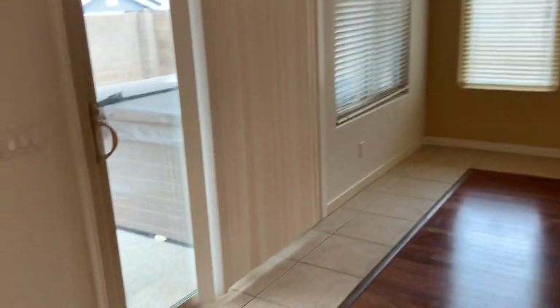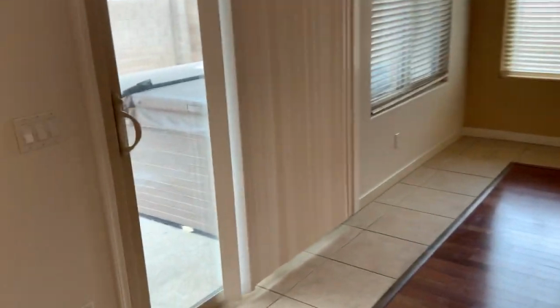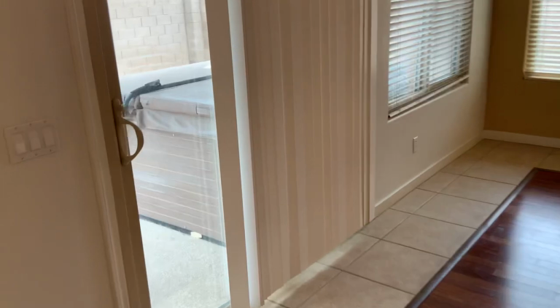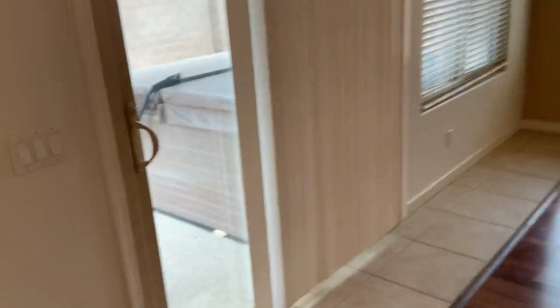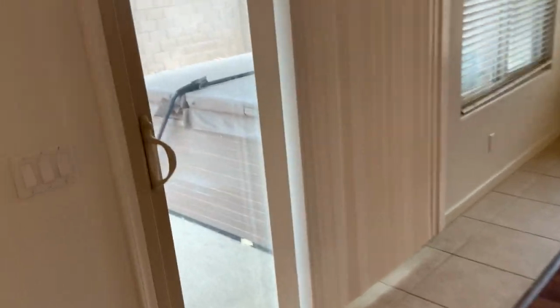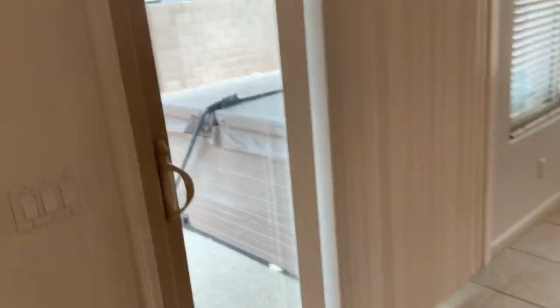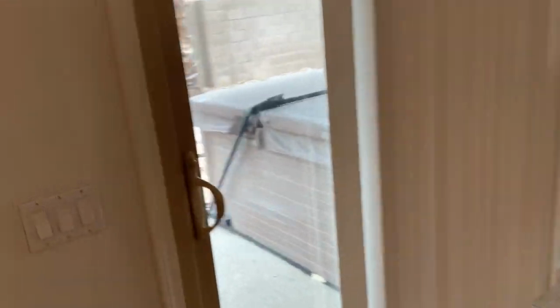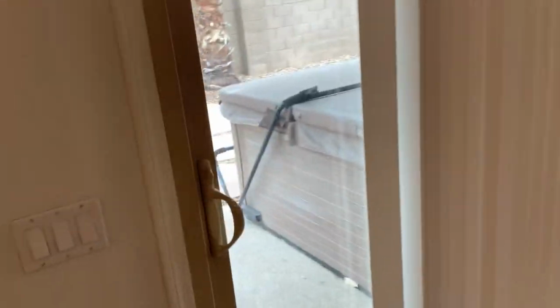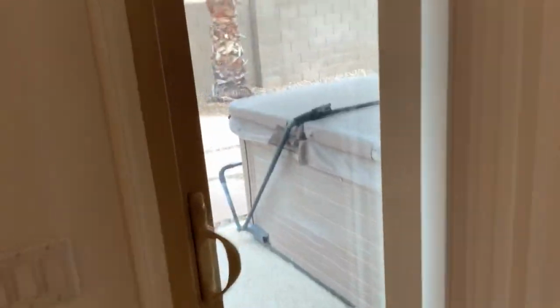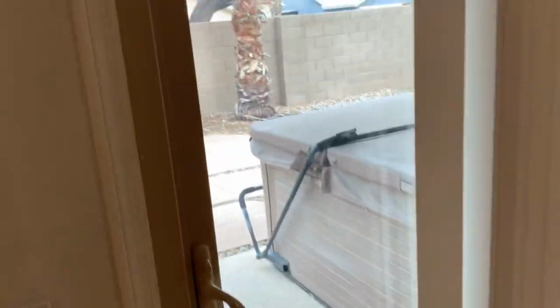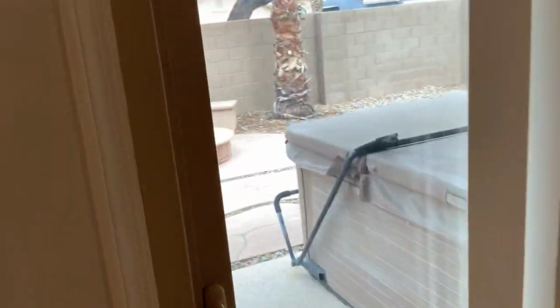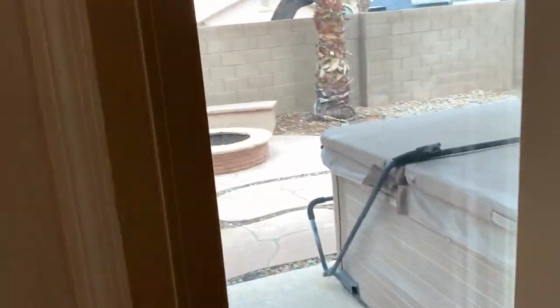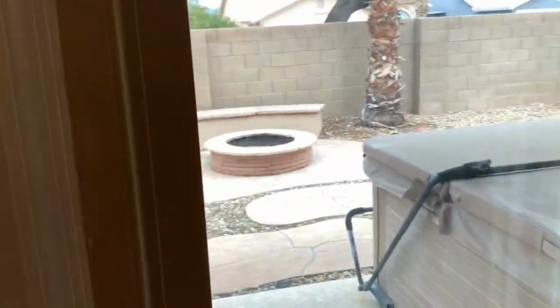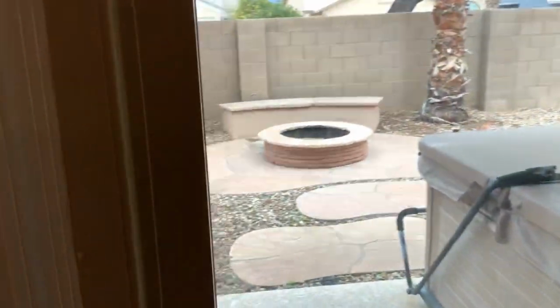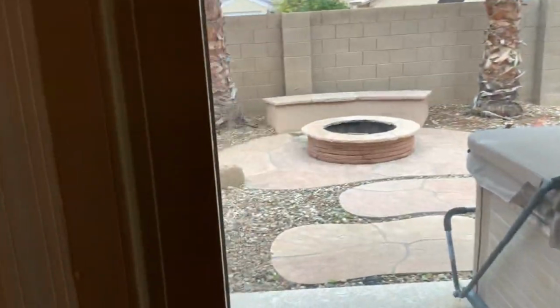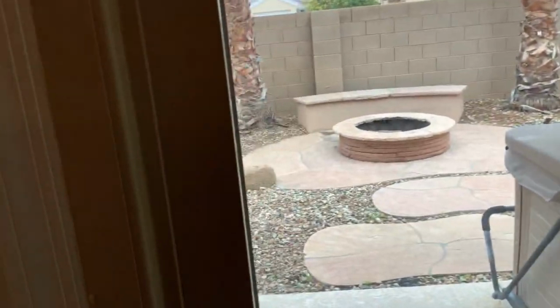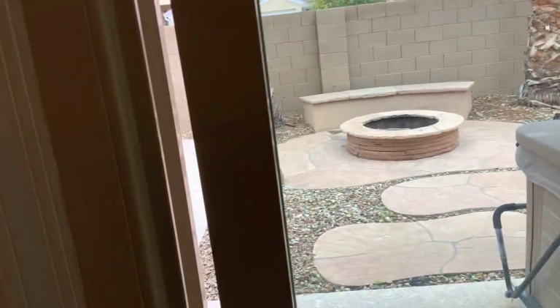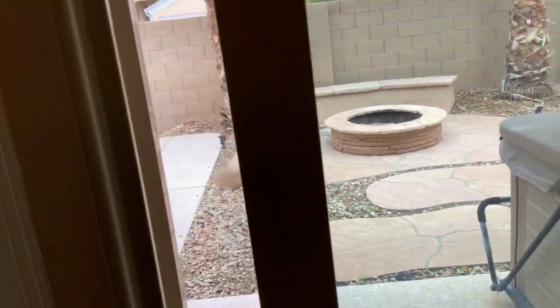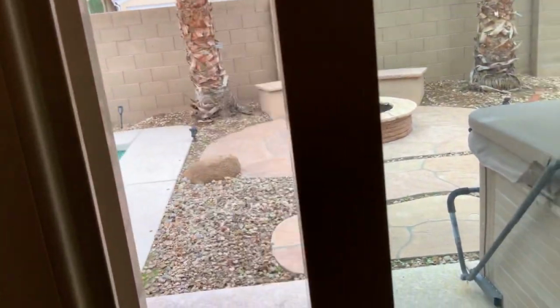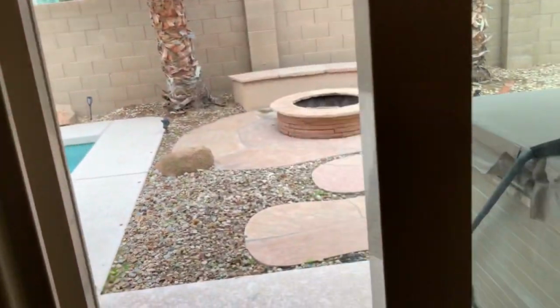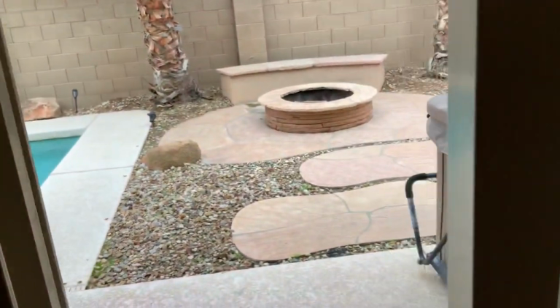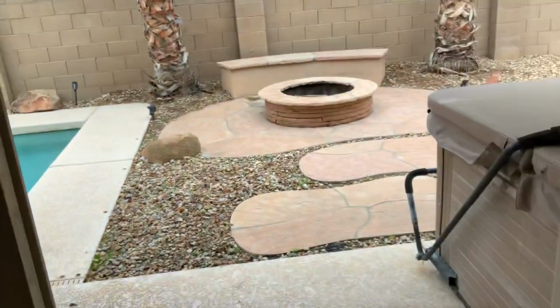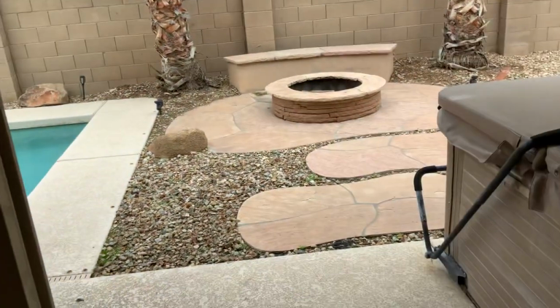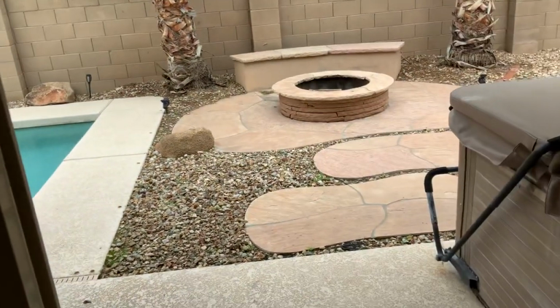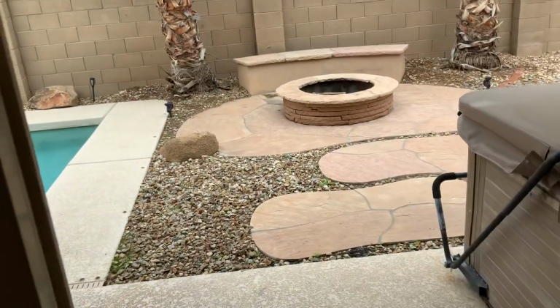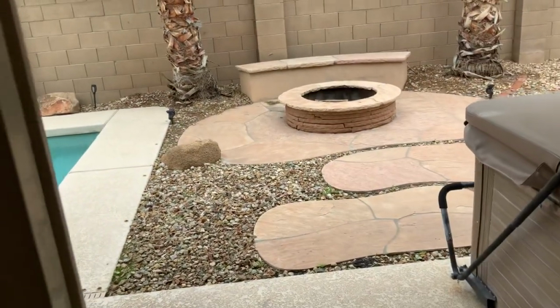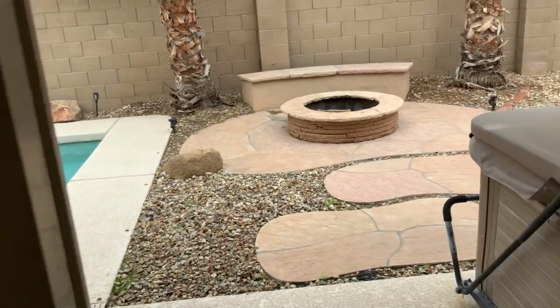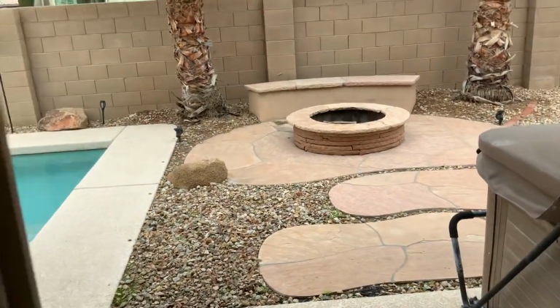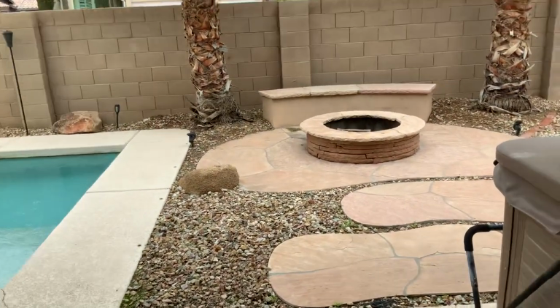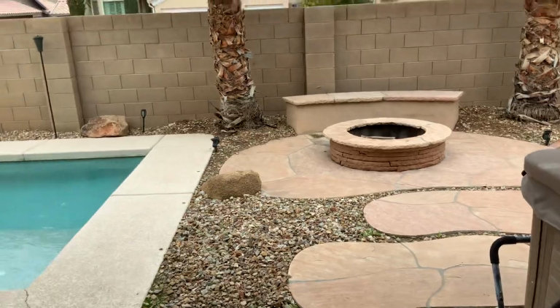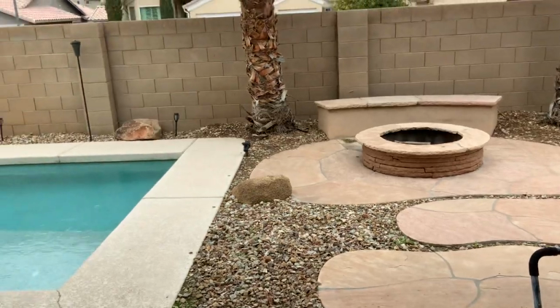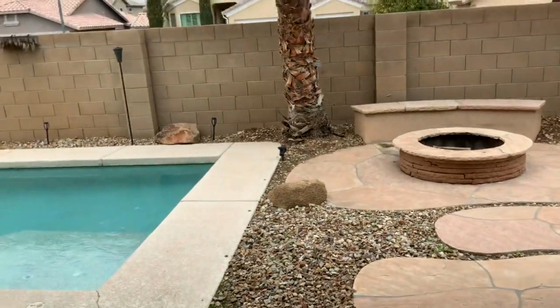It's nice that you can go right off your family room, or gathering room, right out to the pool.